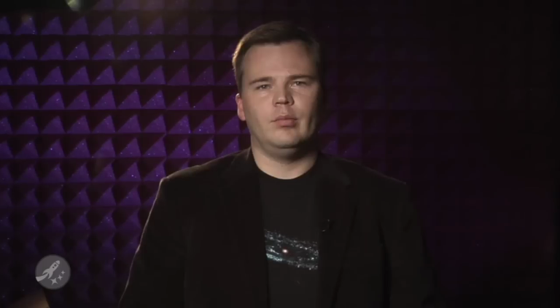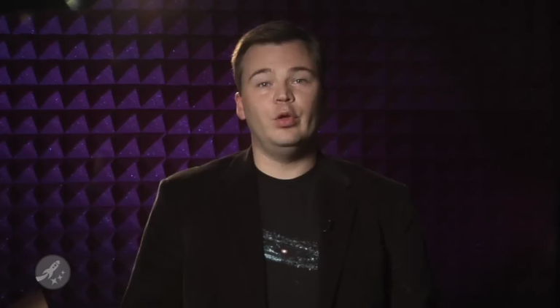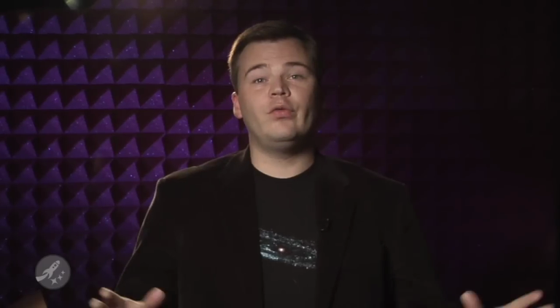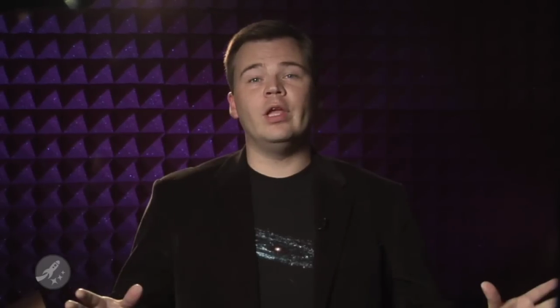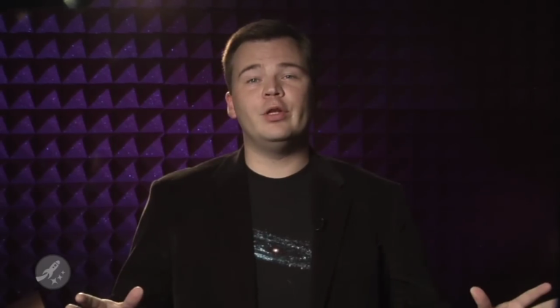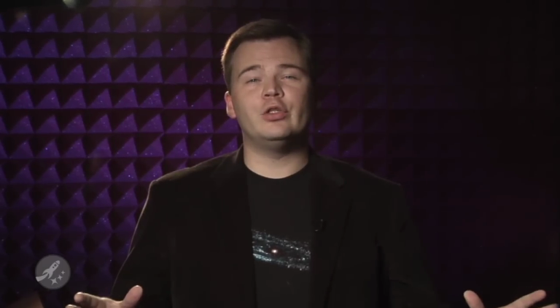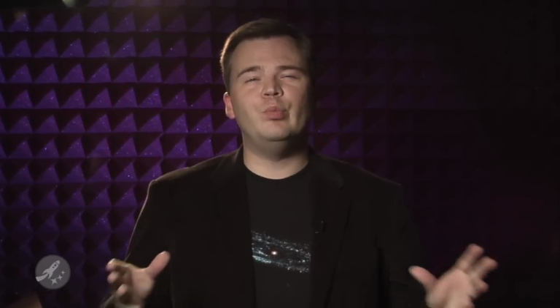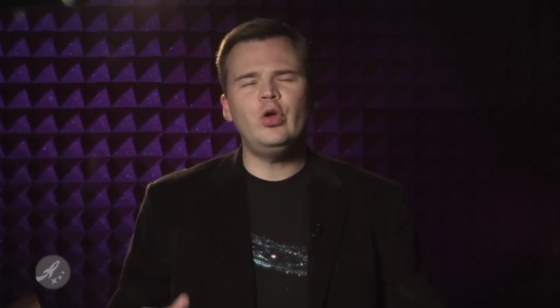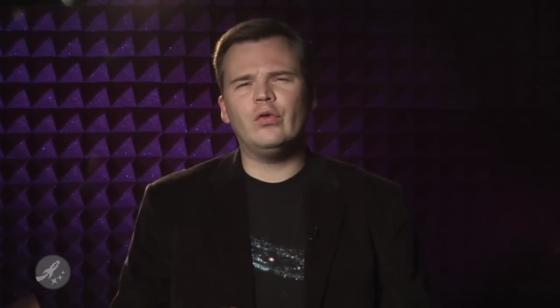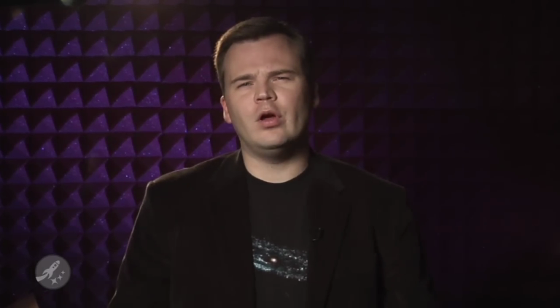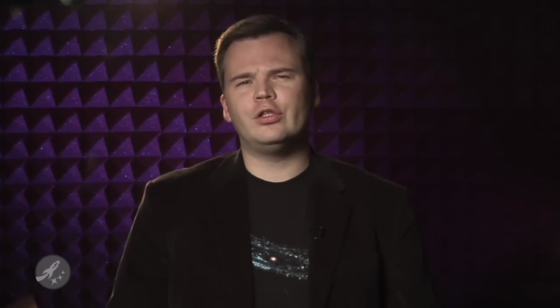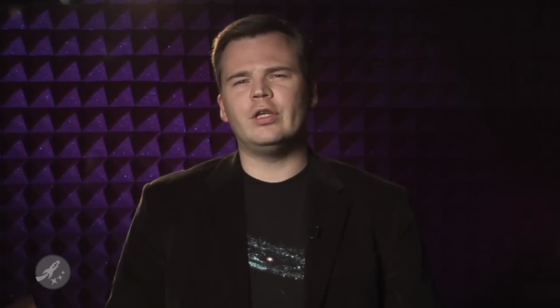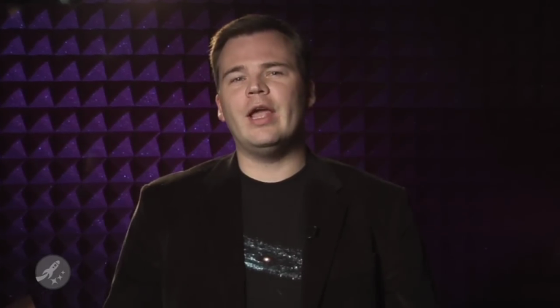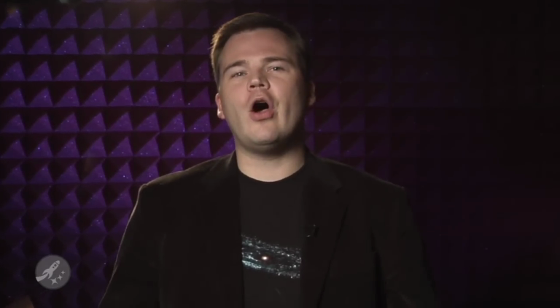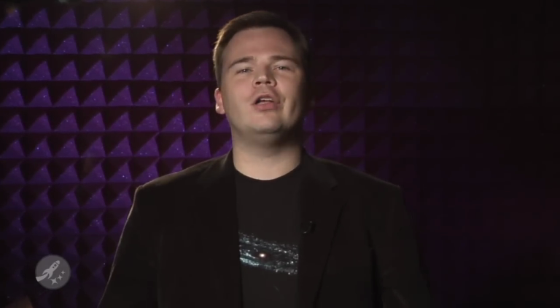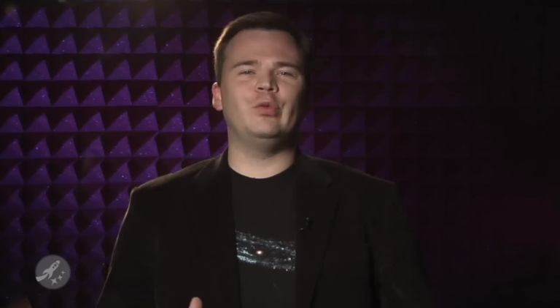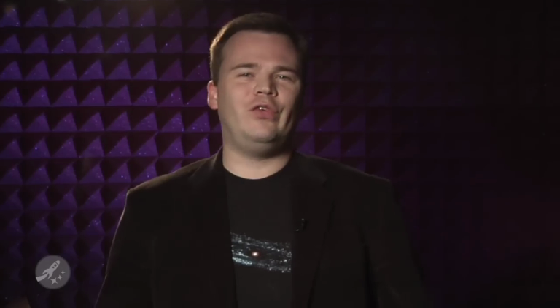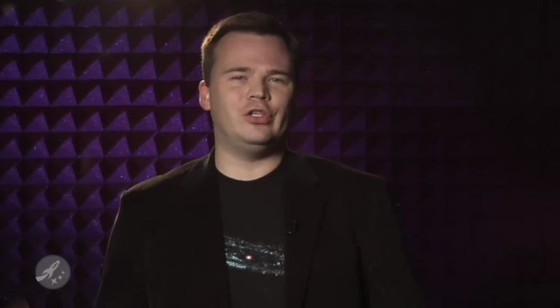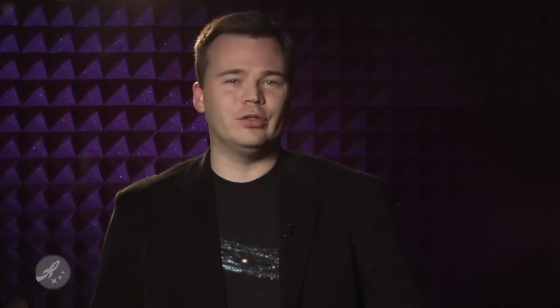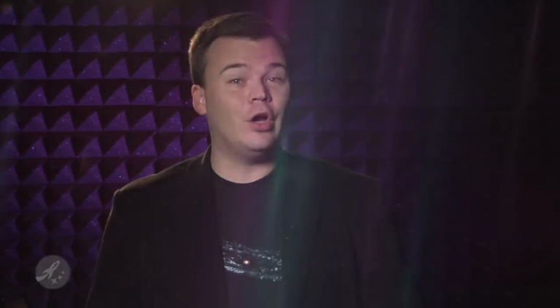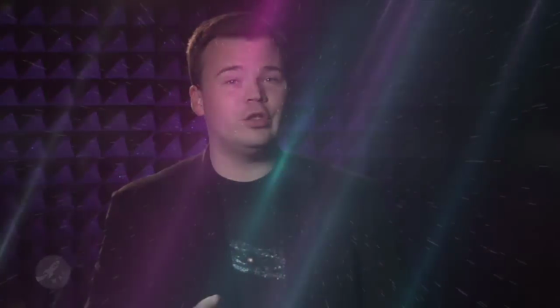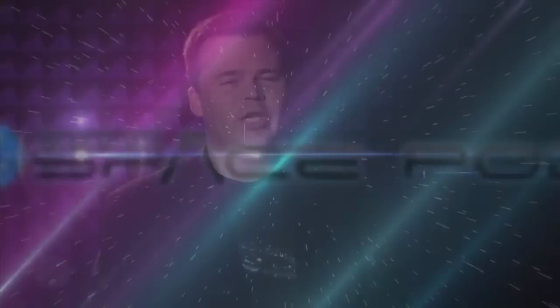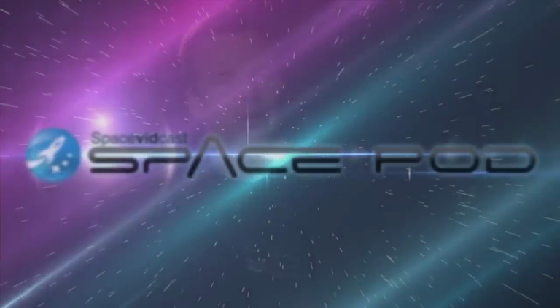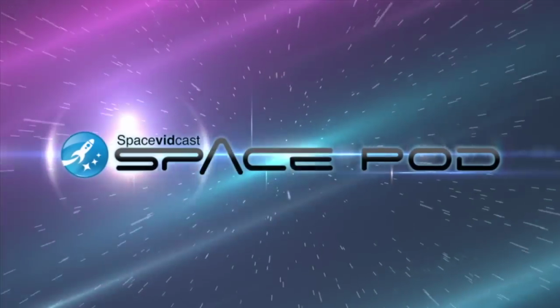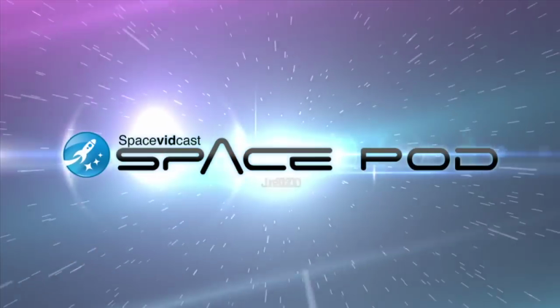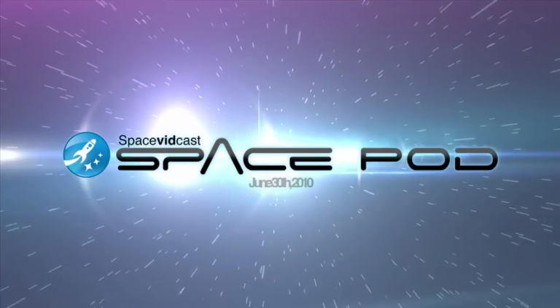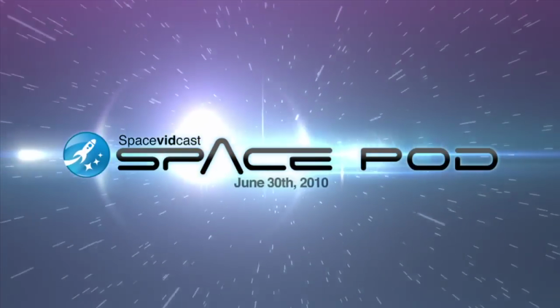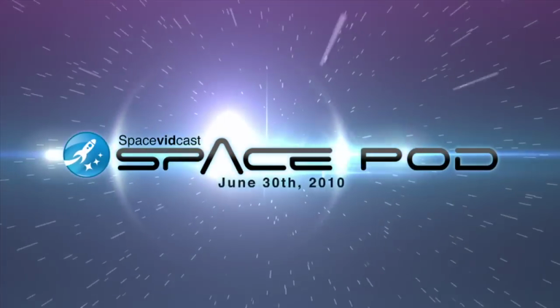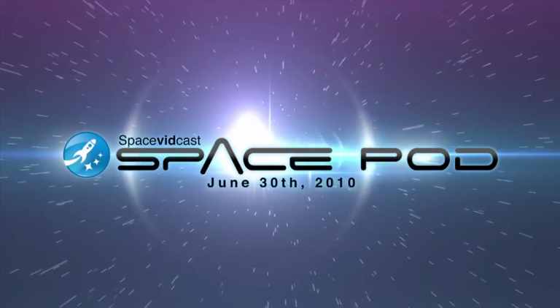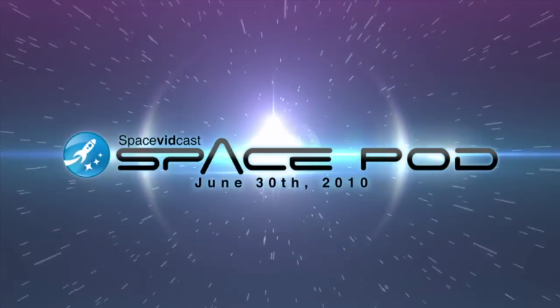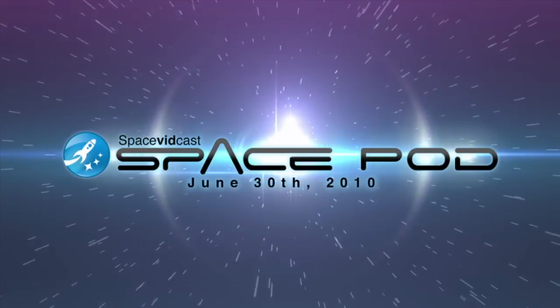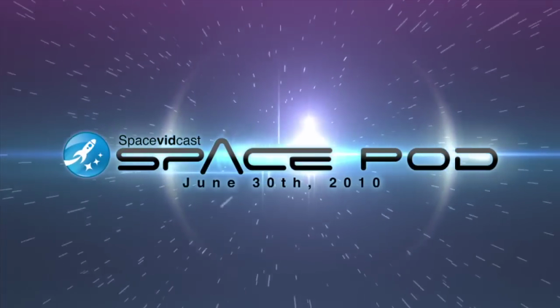Beautiful images, beautiful launches, and awesome new features on your Space Pod for June 30th, 2010.